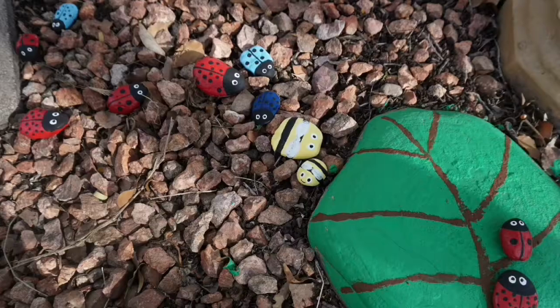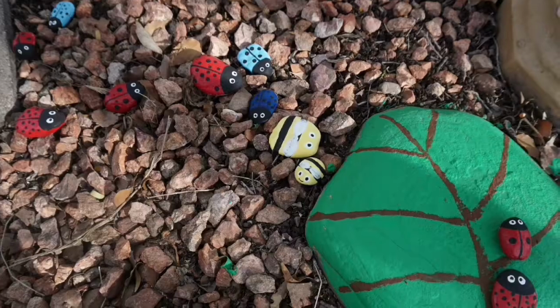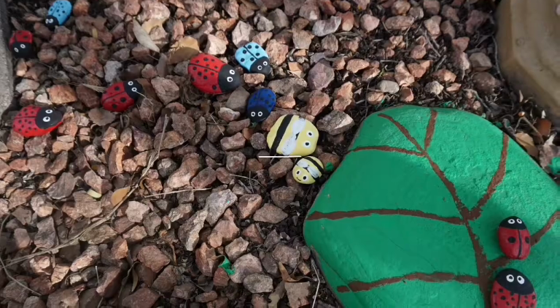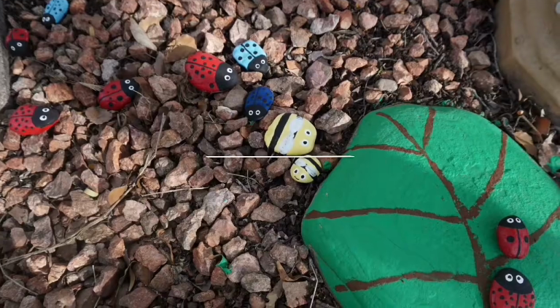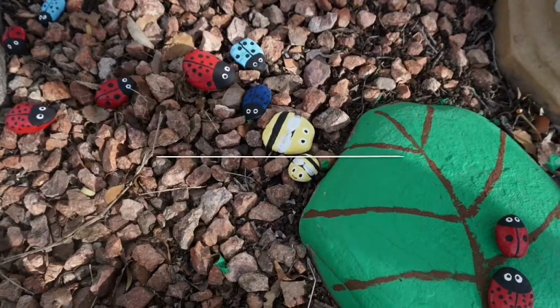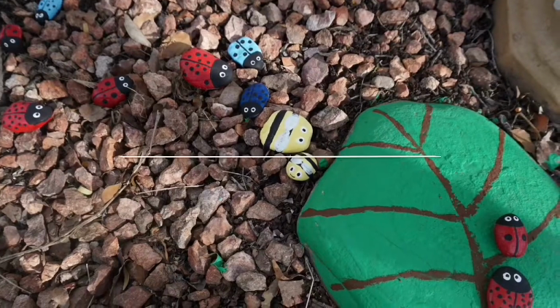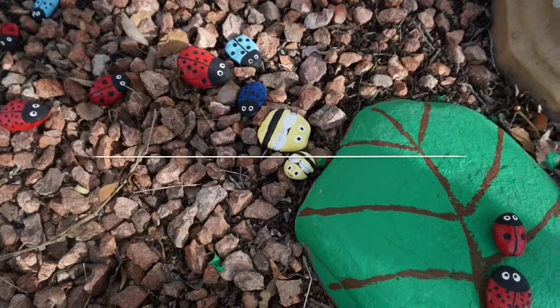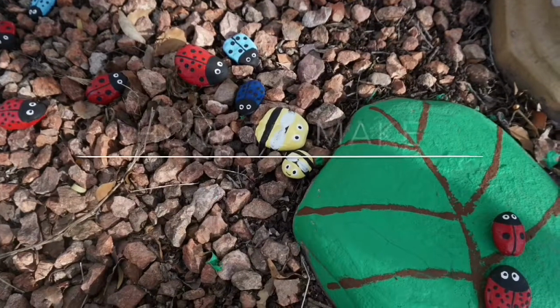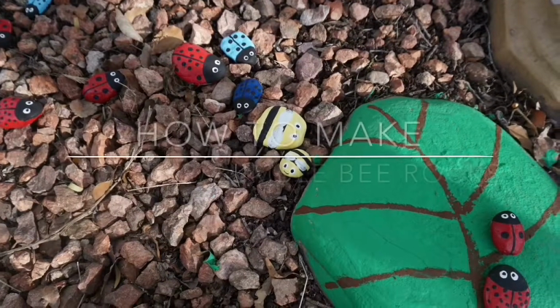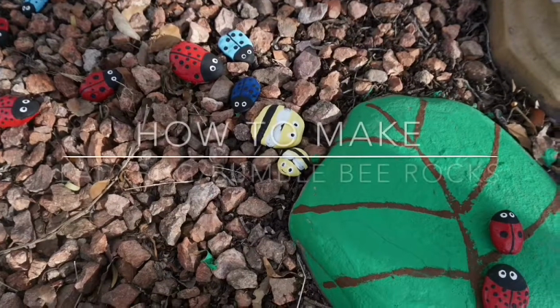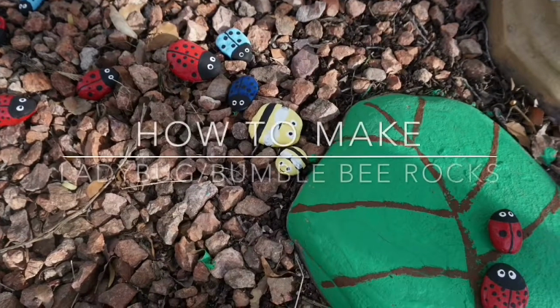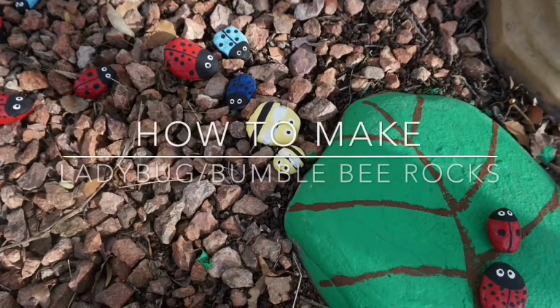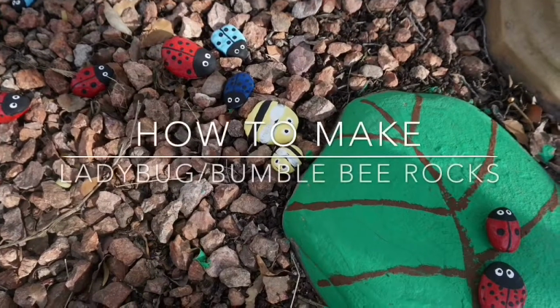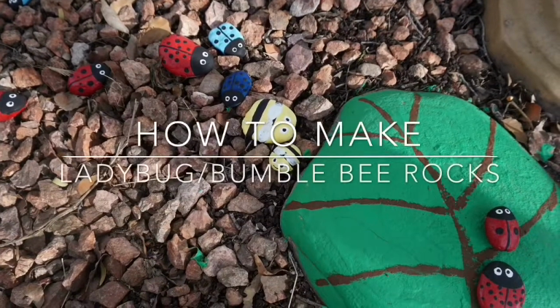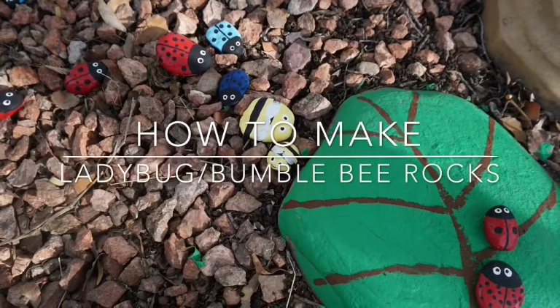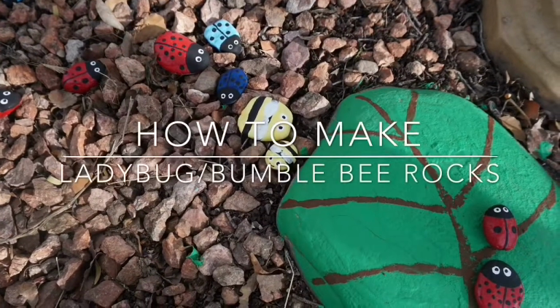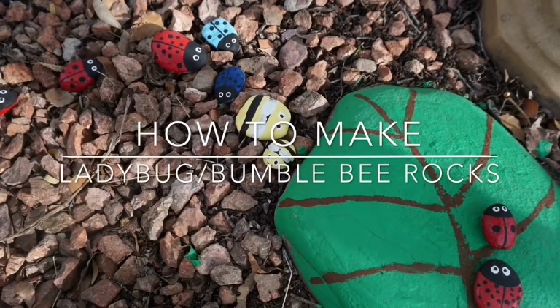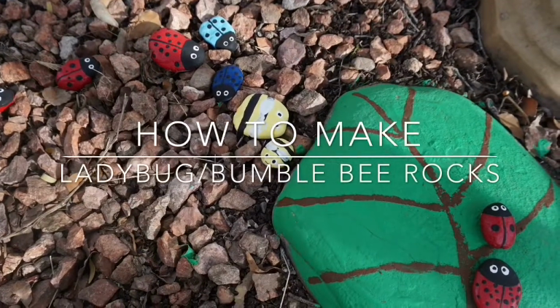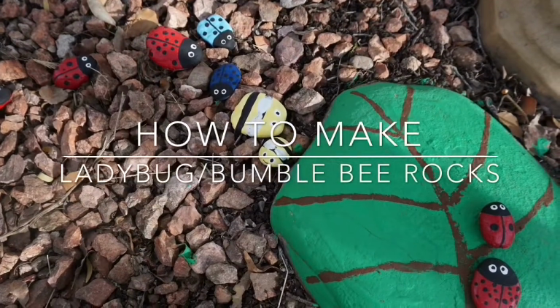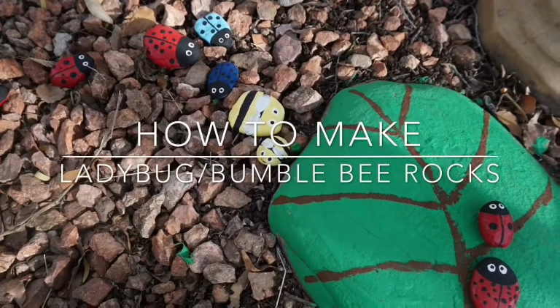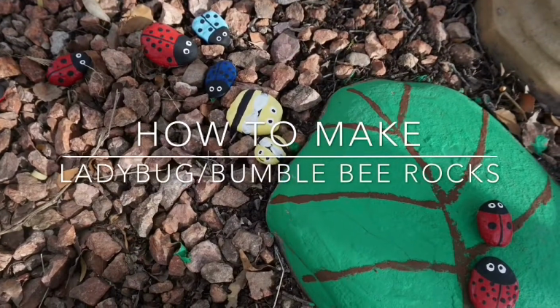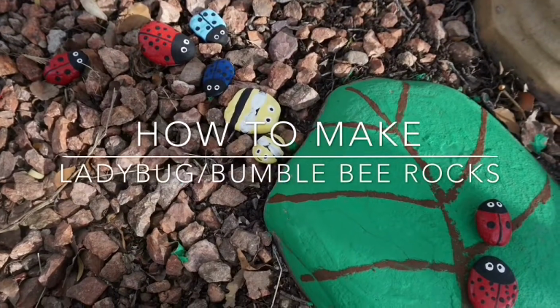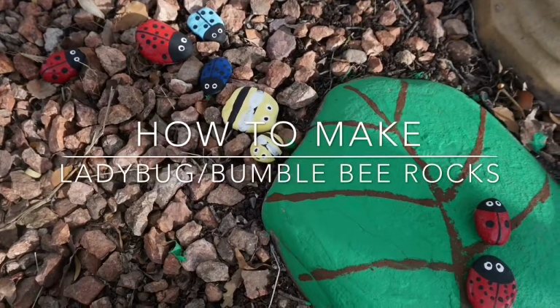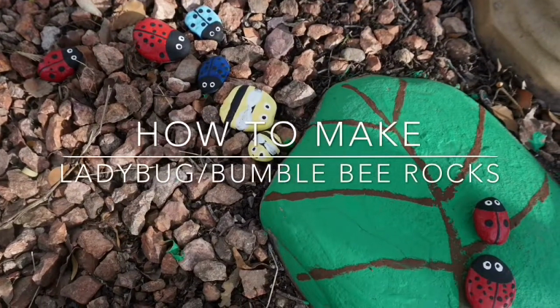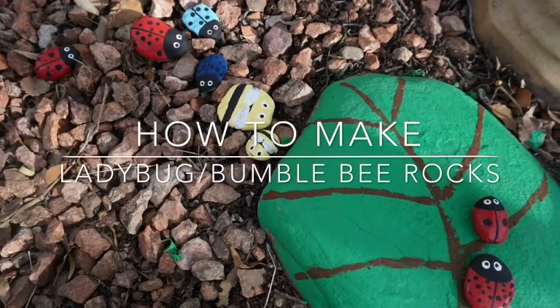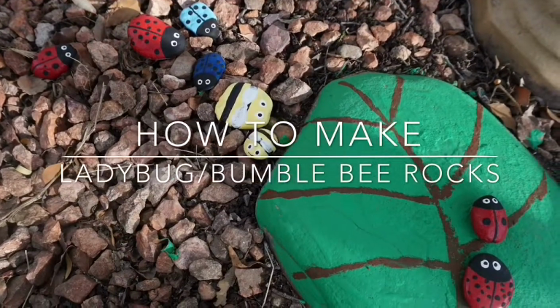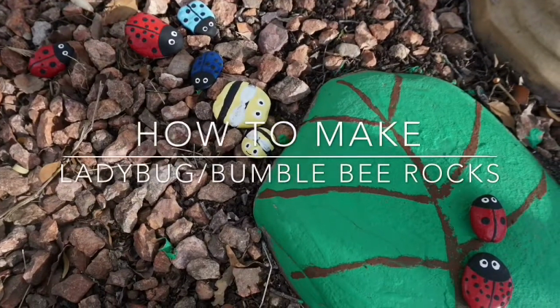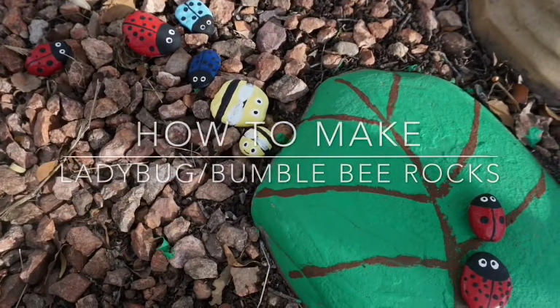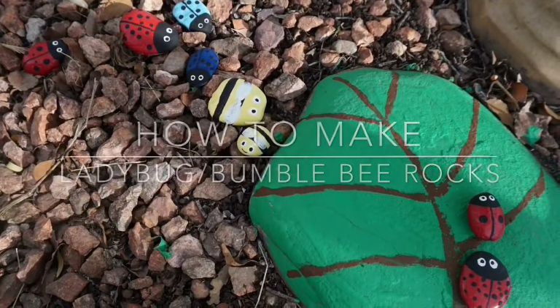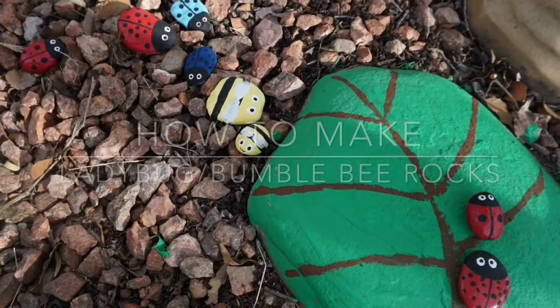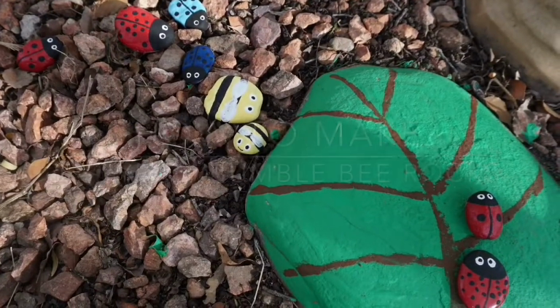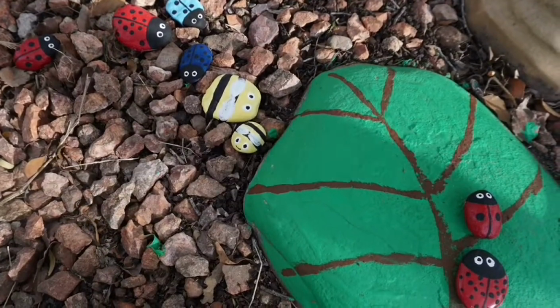Hi everyone! Today I'm back with another rock painting video. Hope you enjoy!